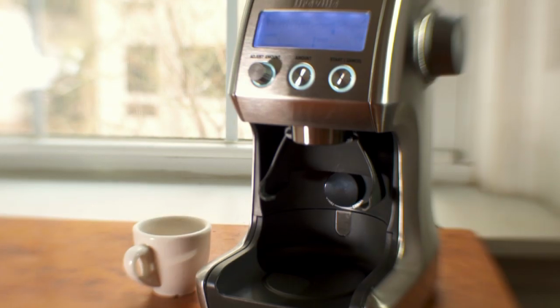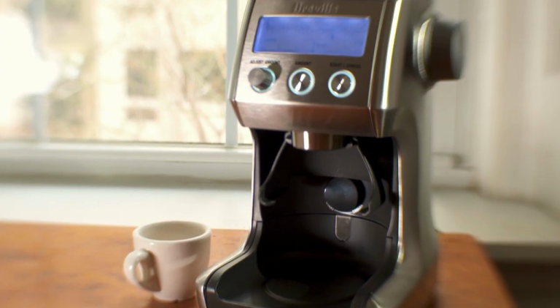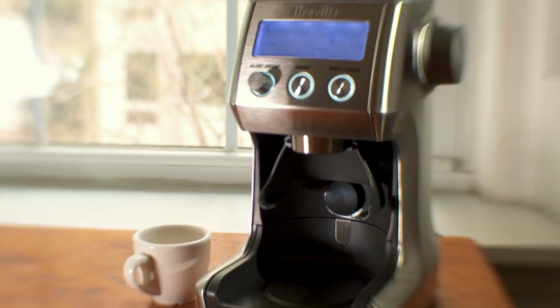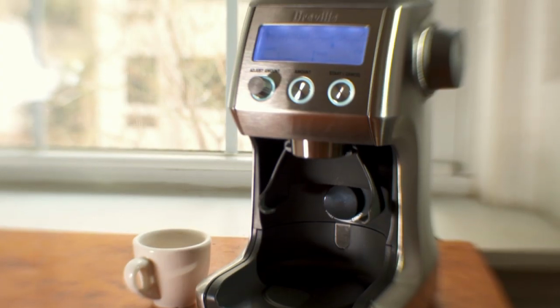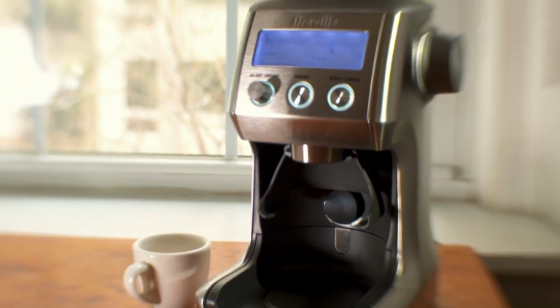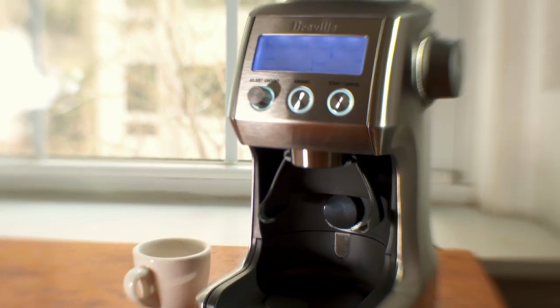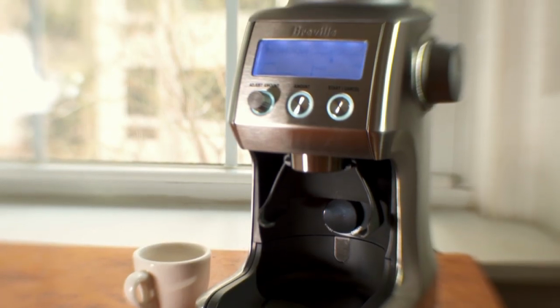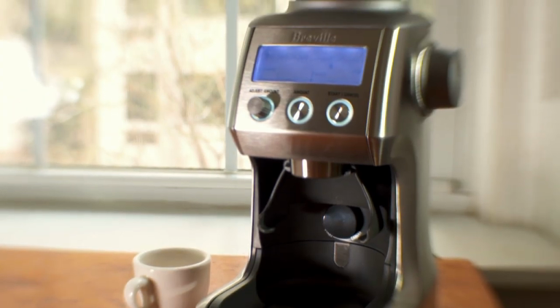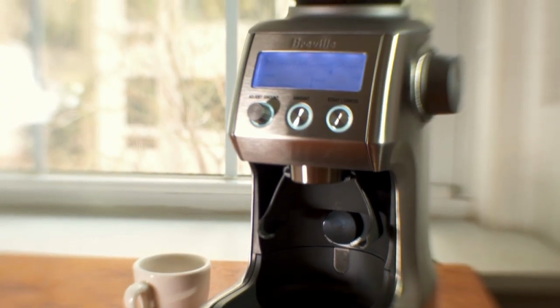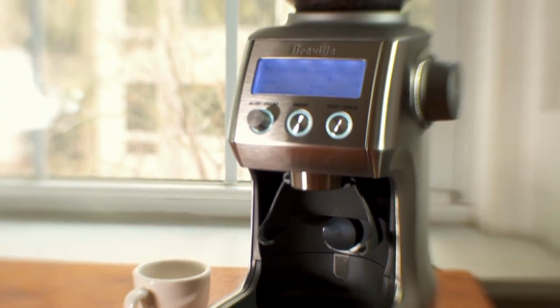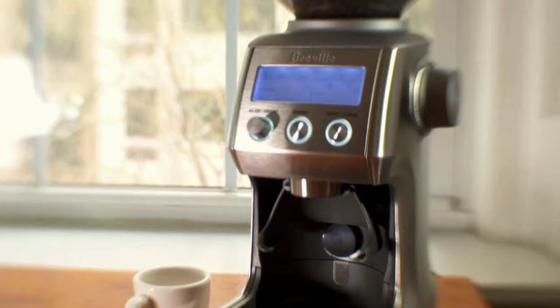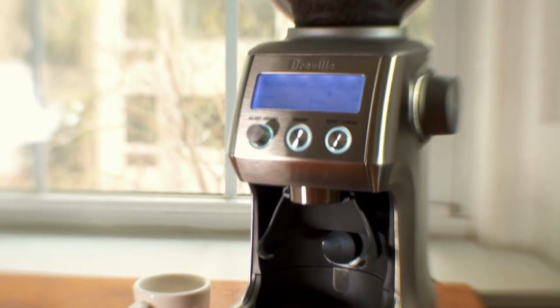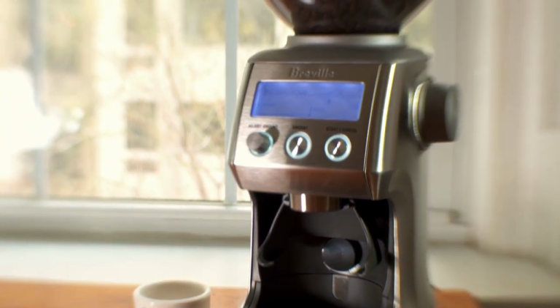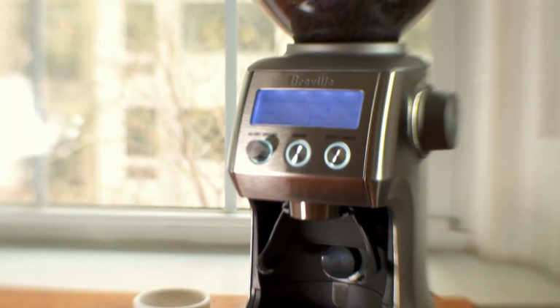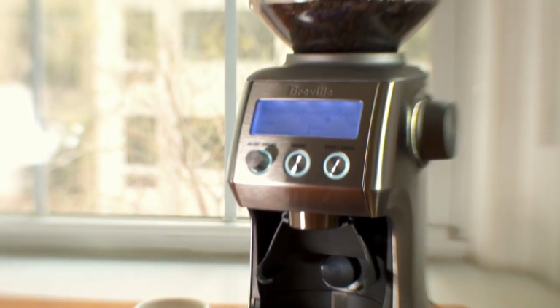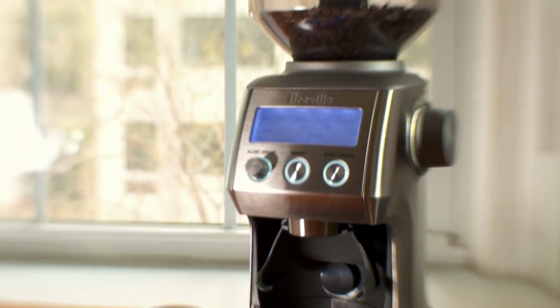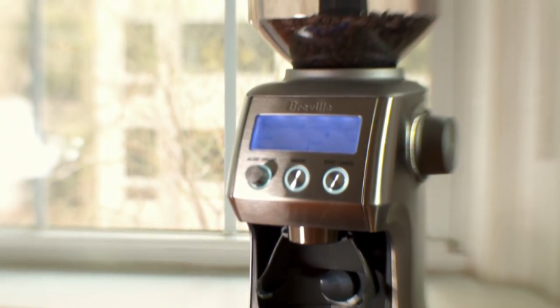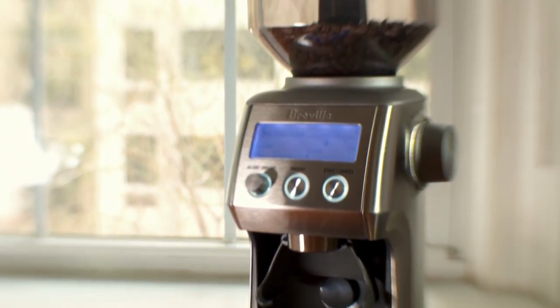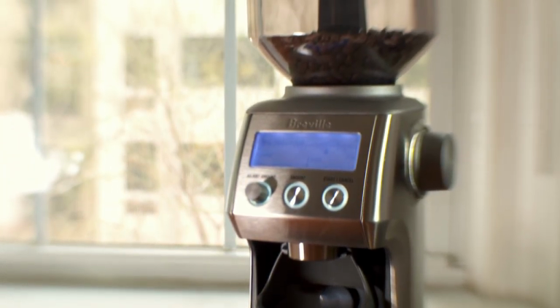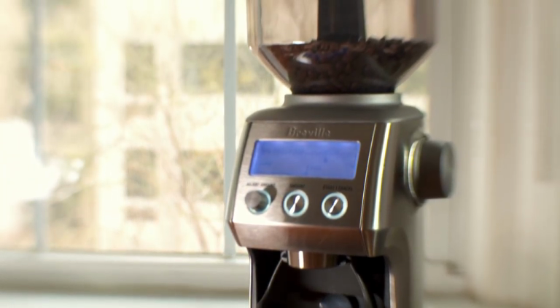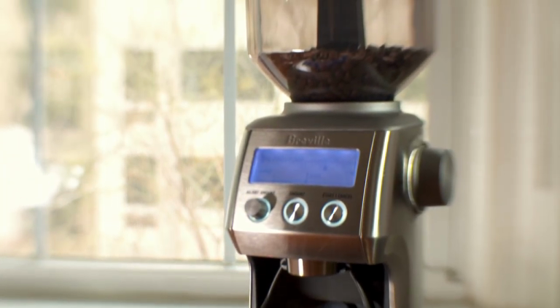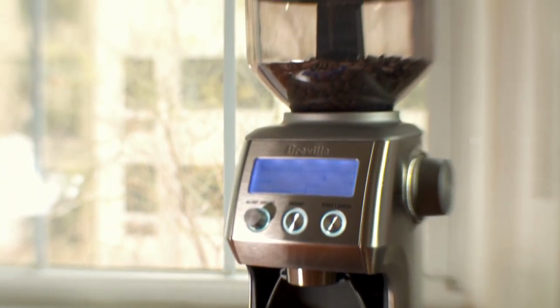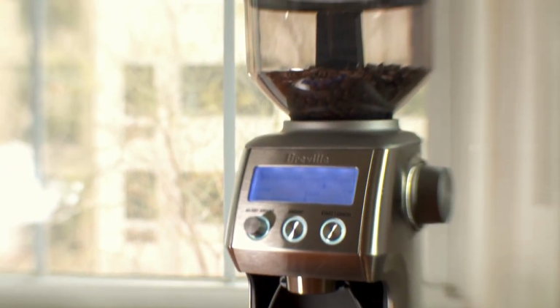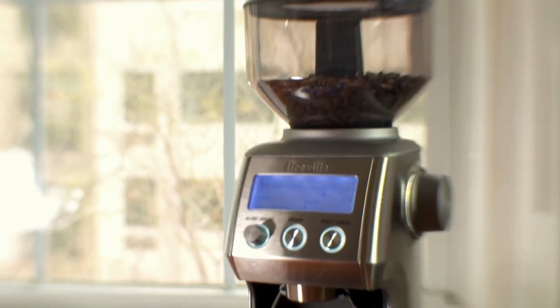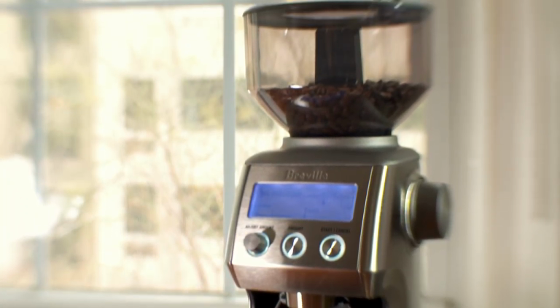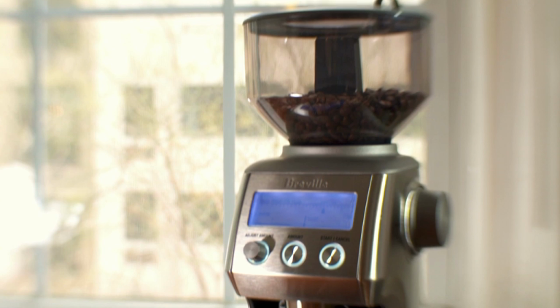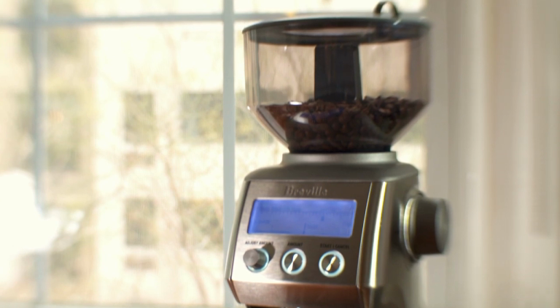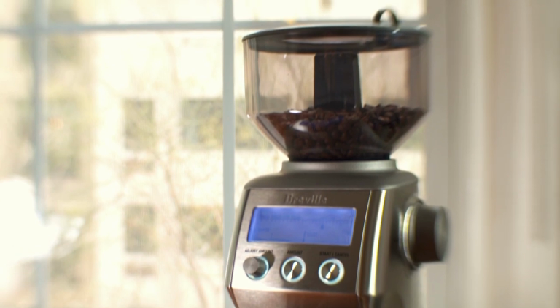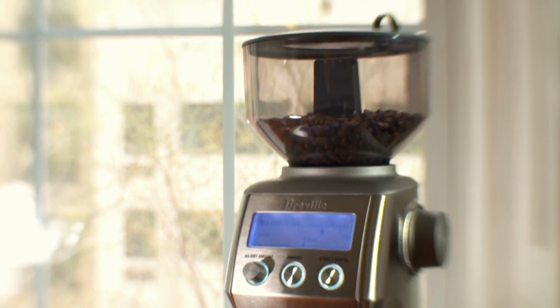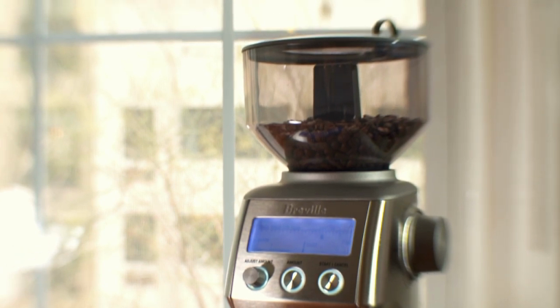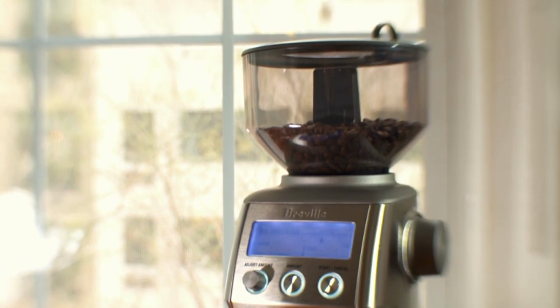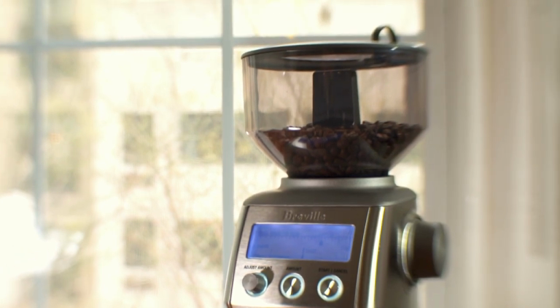There are so many great things about this Breville Smart Grinder. It's appropriate for all kinds of coffee.